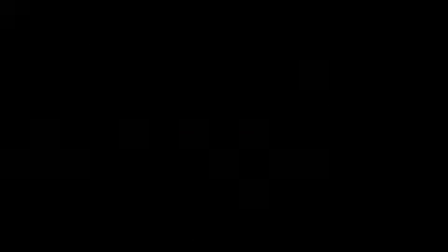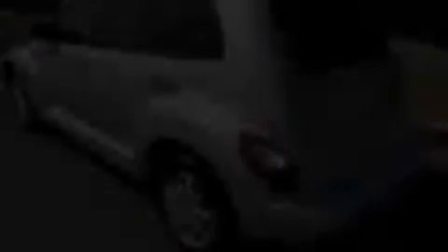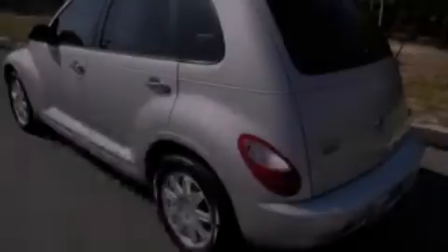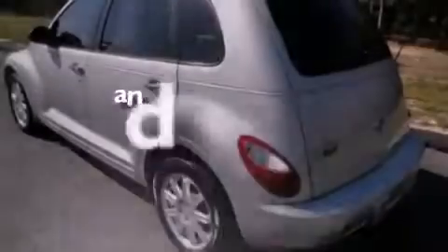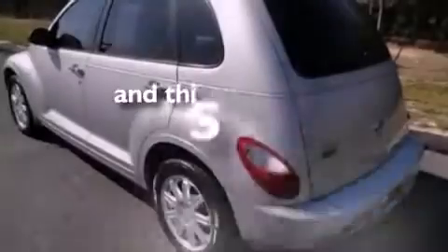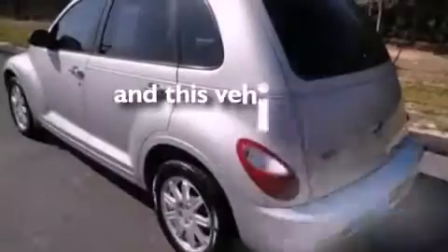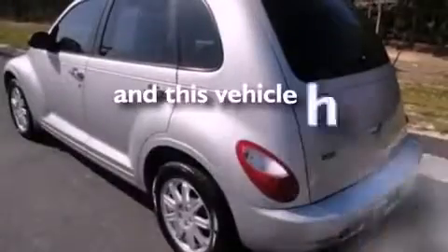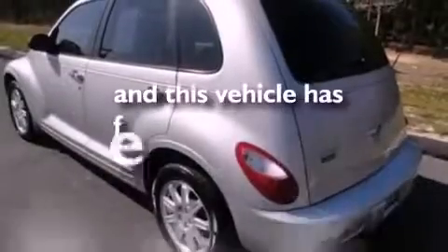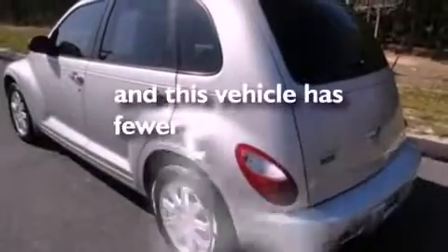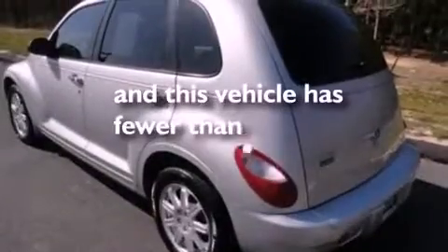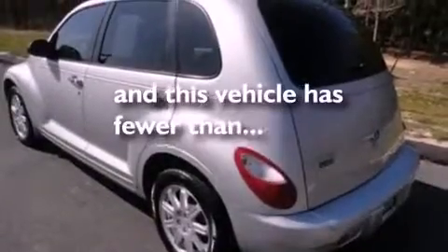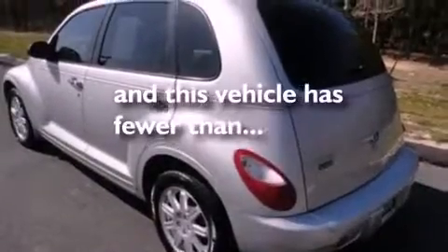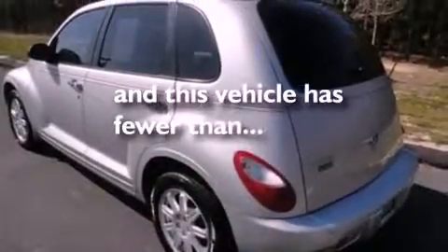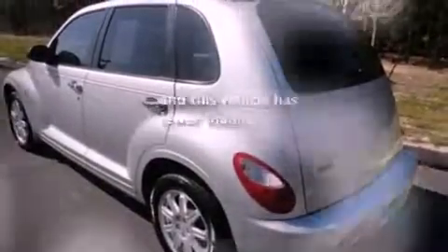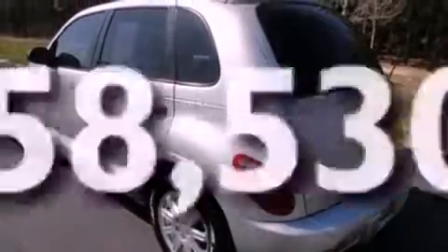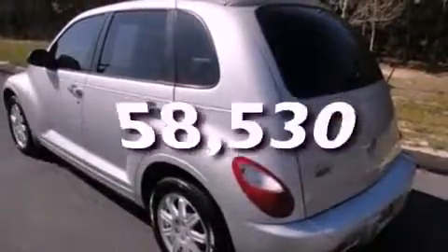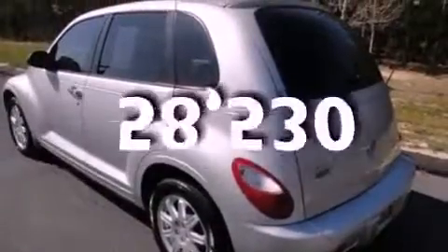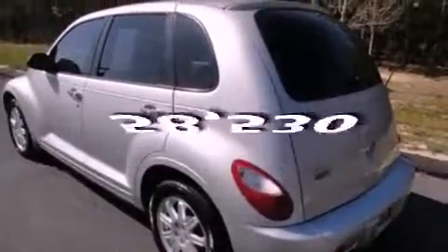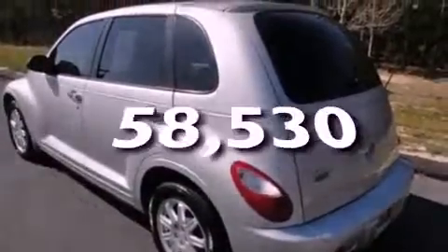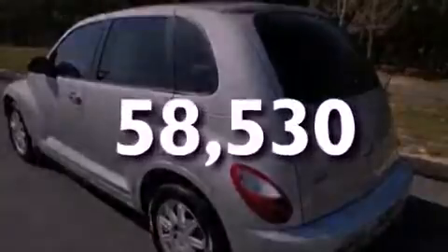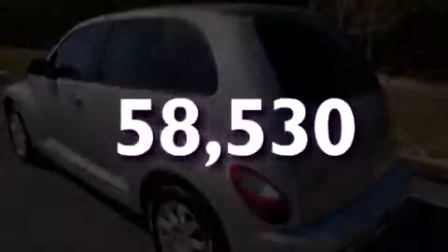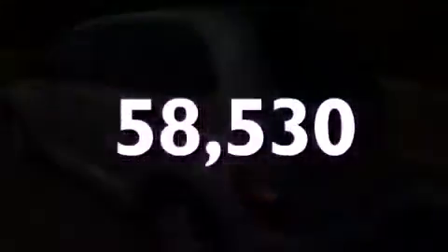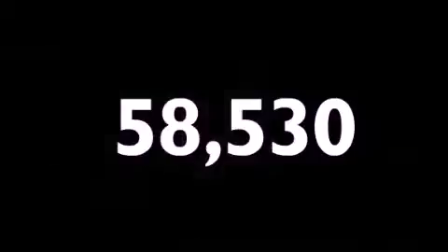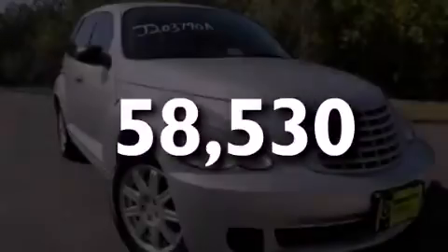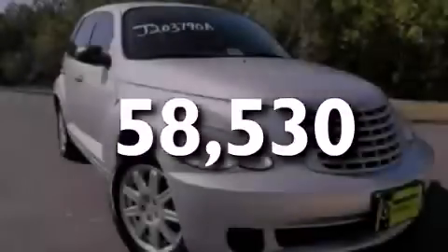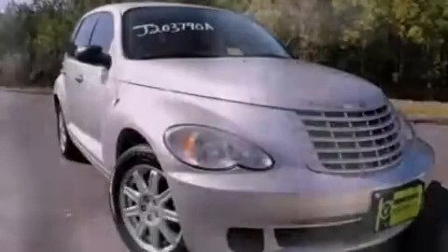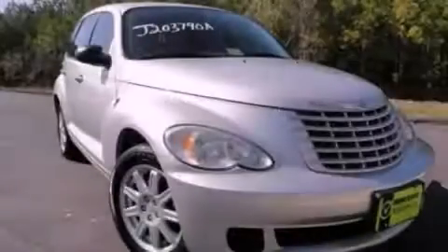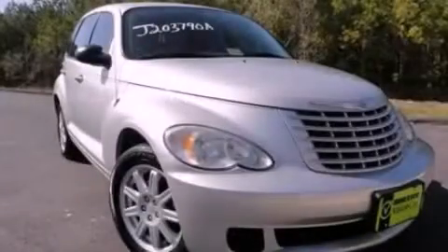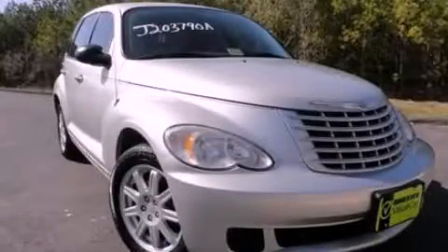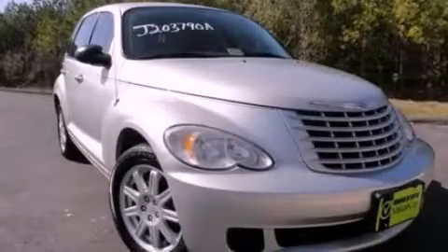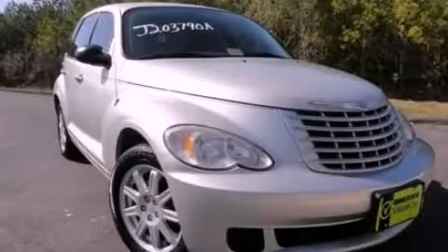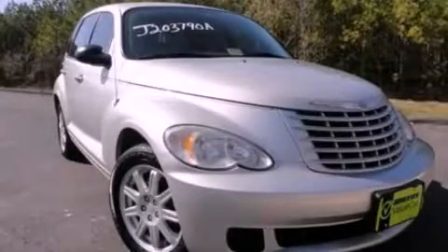This vehicle has fewer than 59,000 miles on the odometer. Contact us today to arrange your test drive.